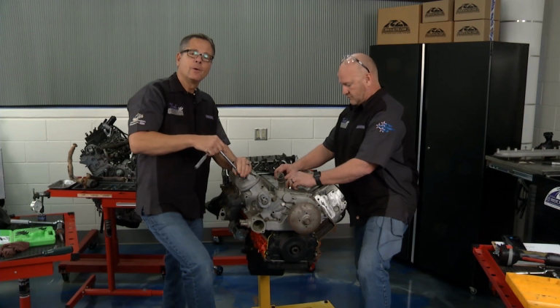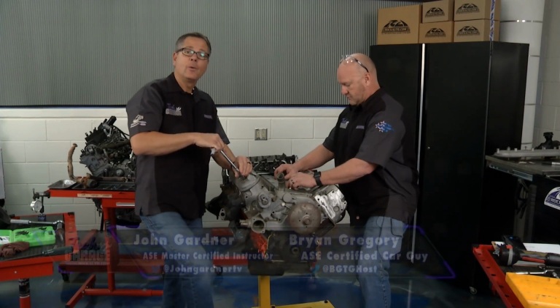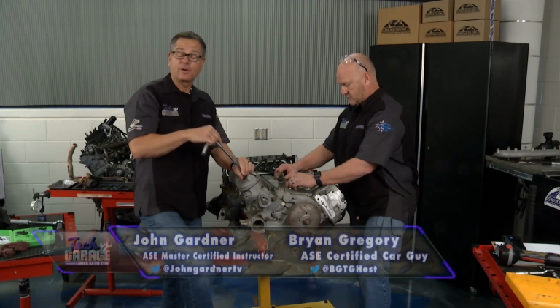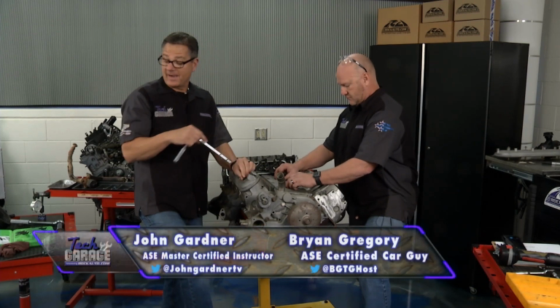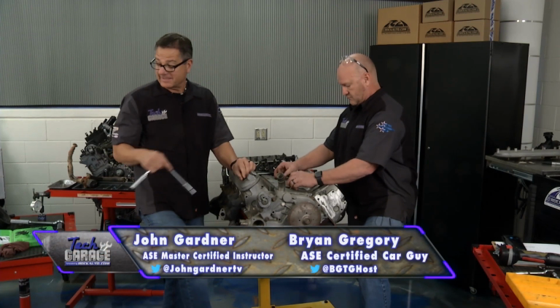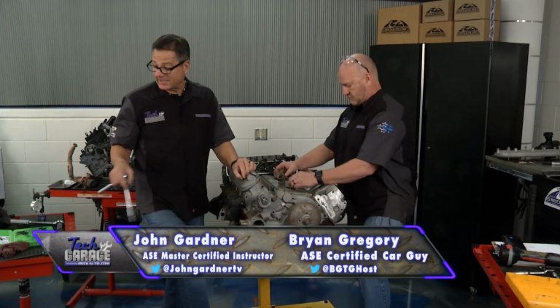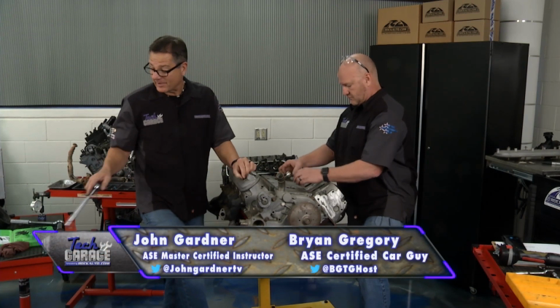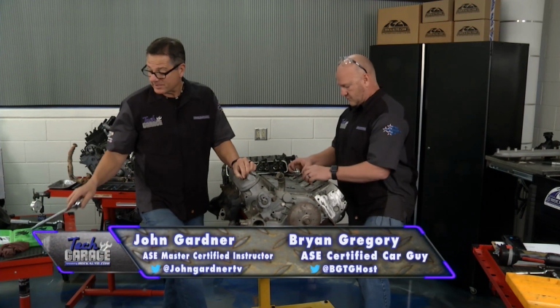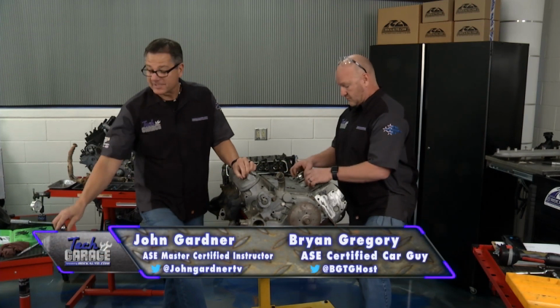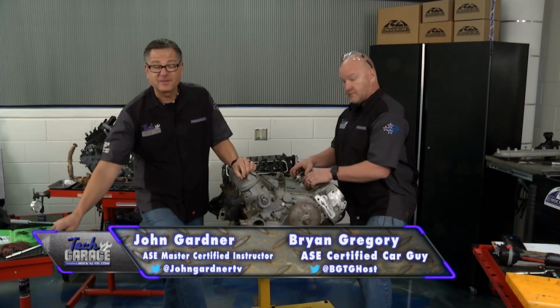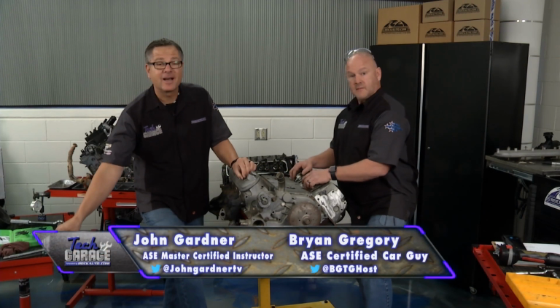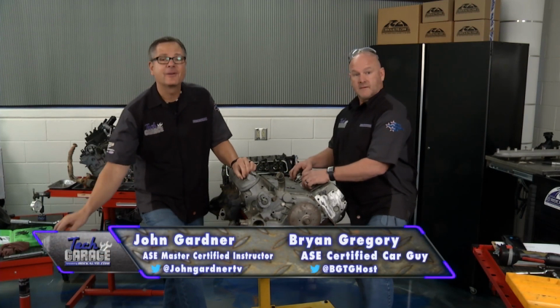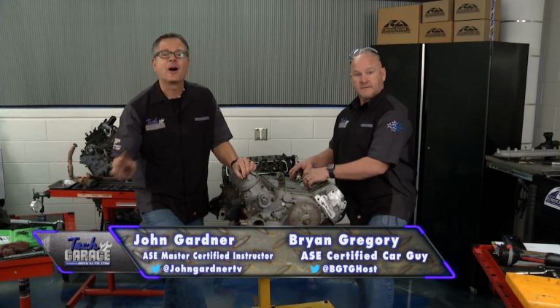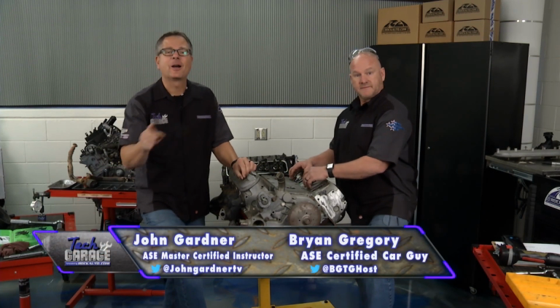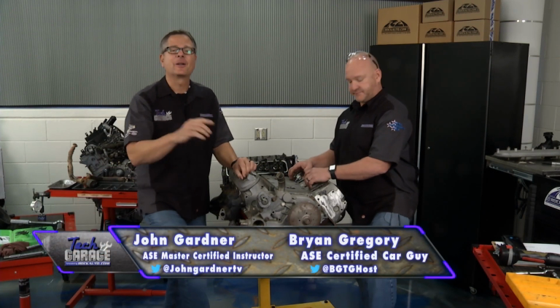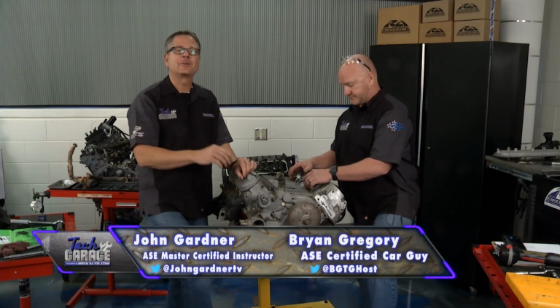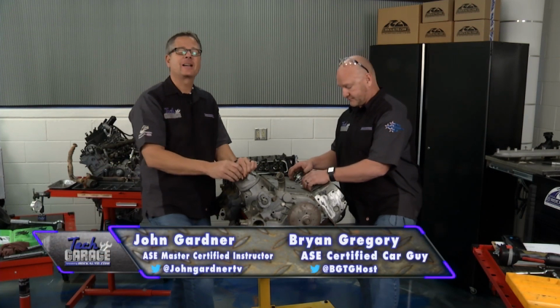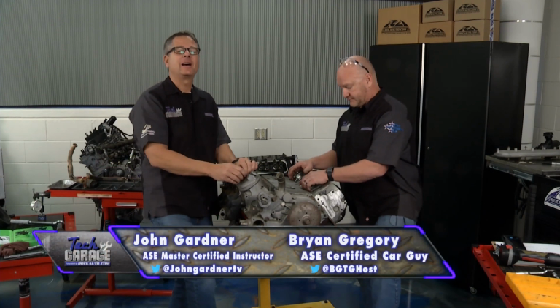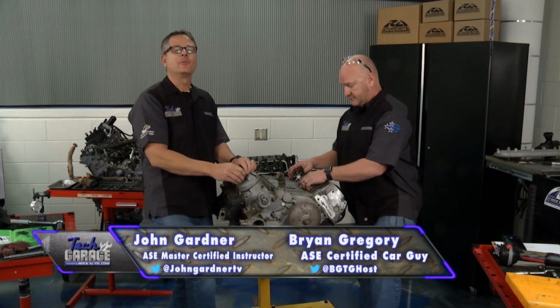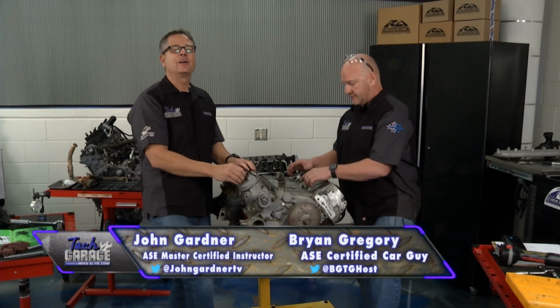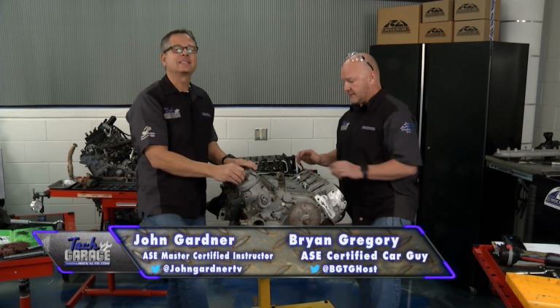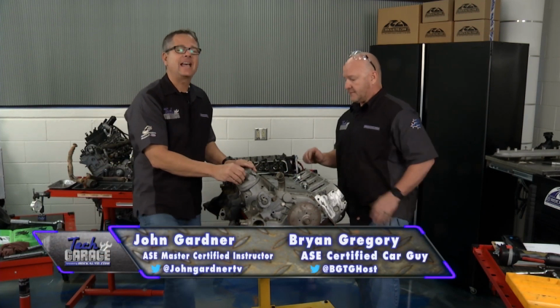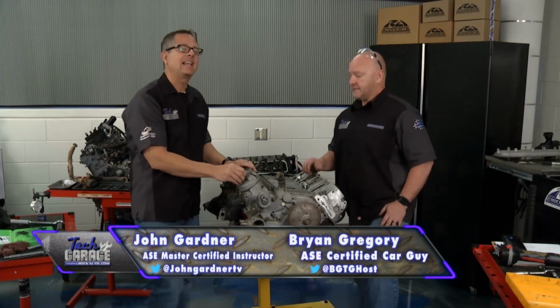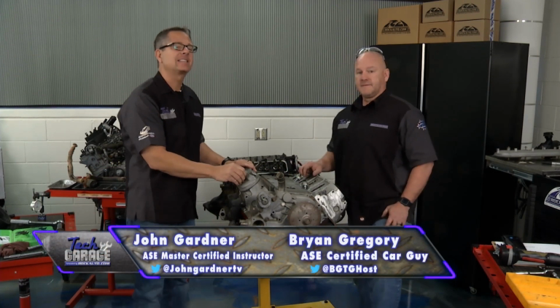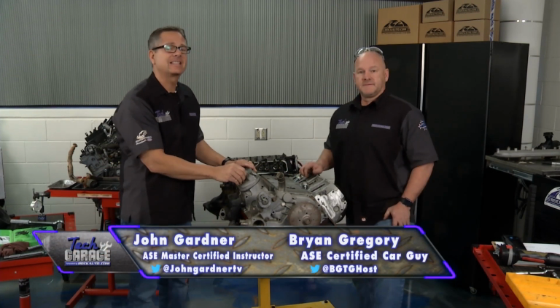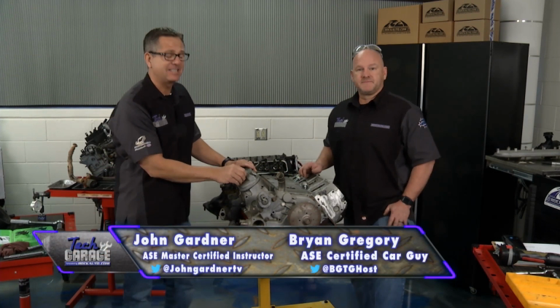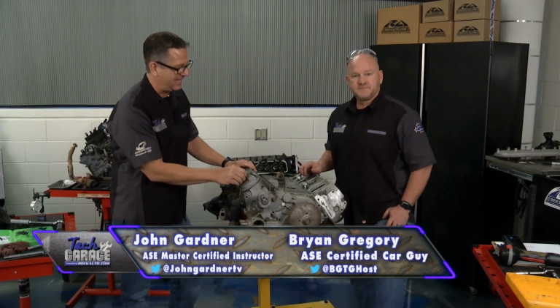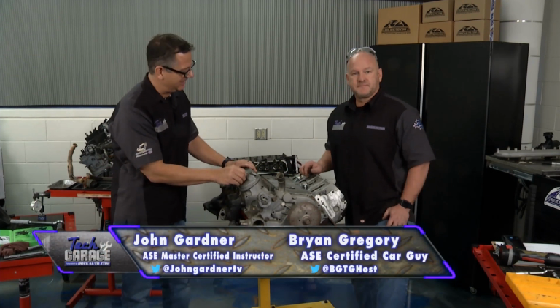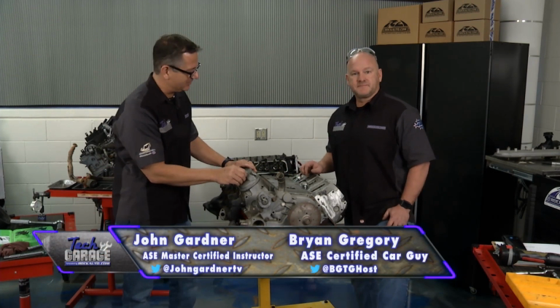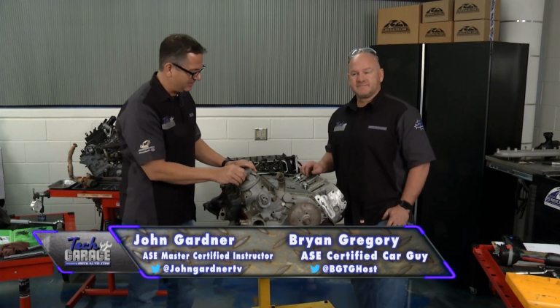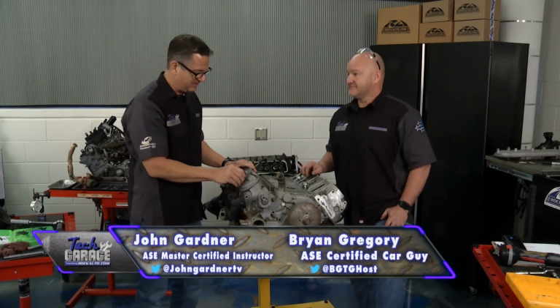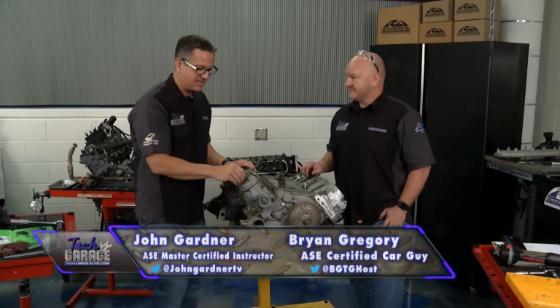Welcome back to Tech Garage, presented by RockAuto.com. It's LS lesson — LS rebuild time.